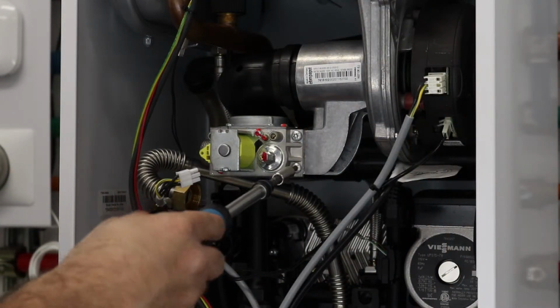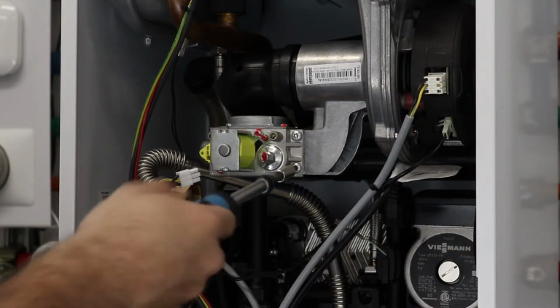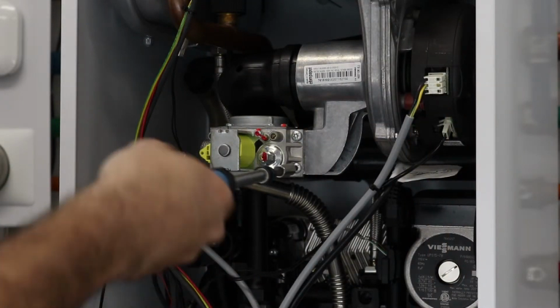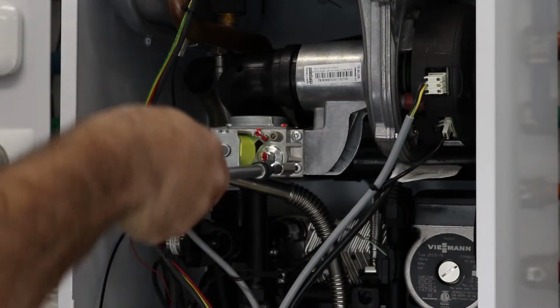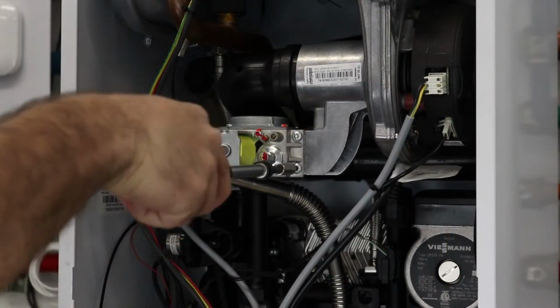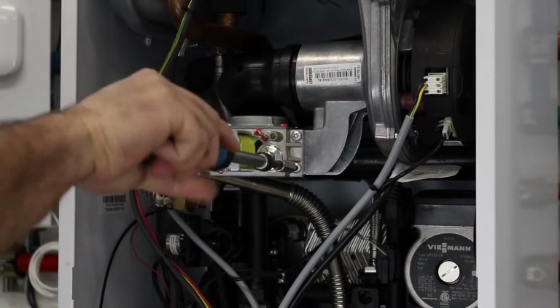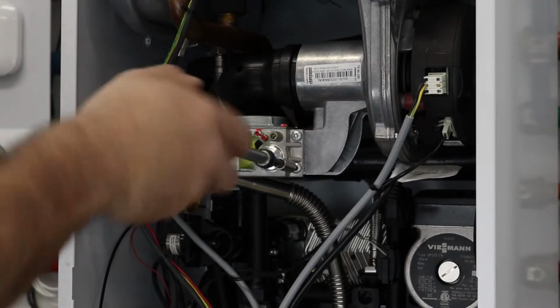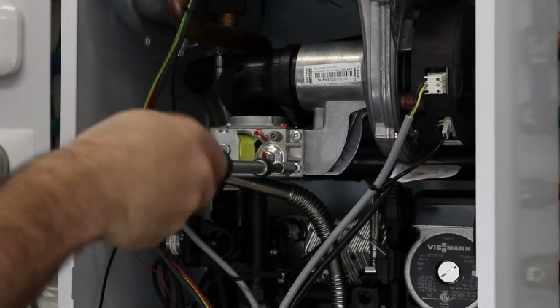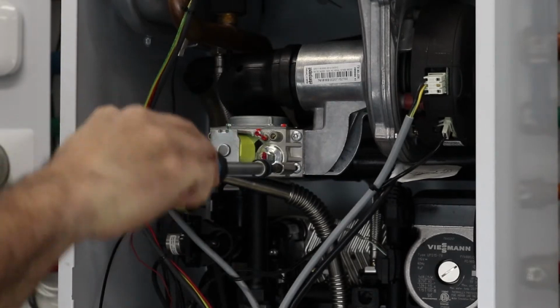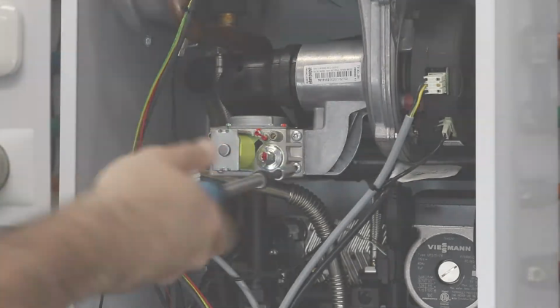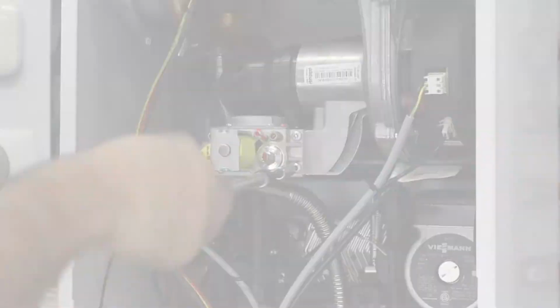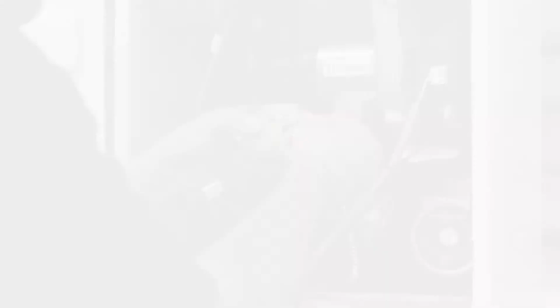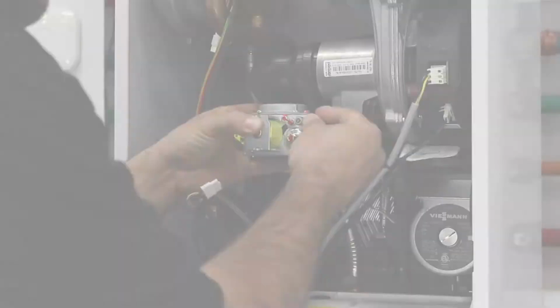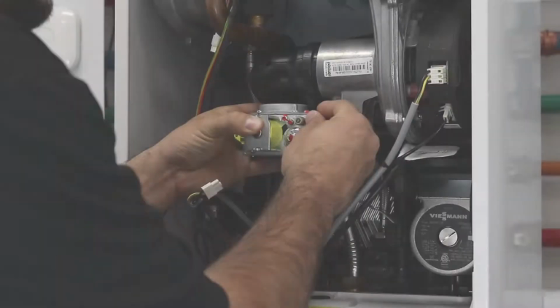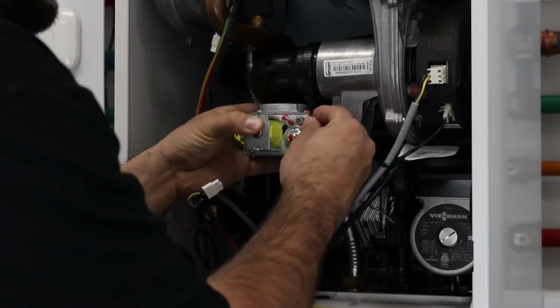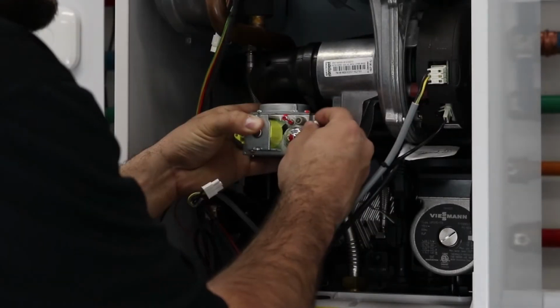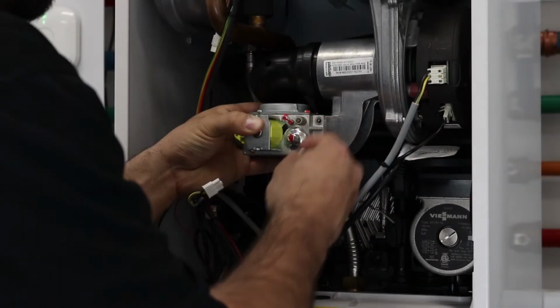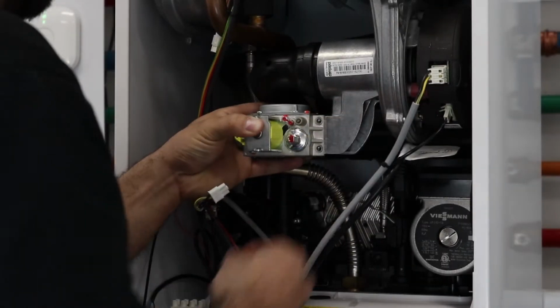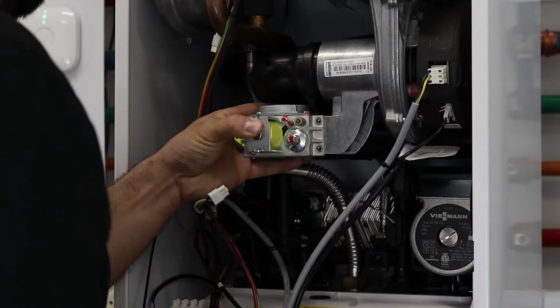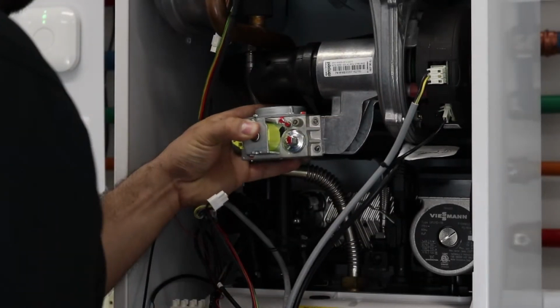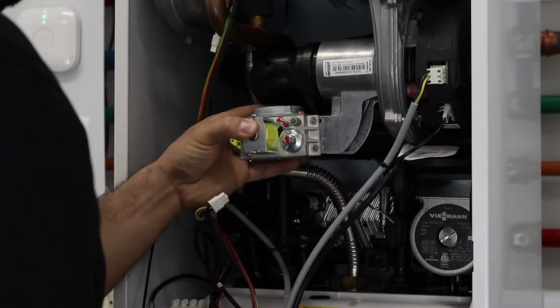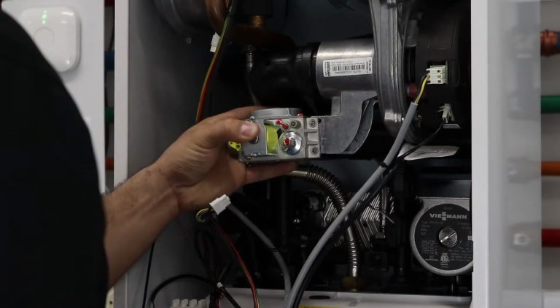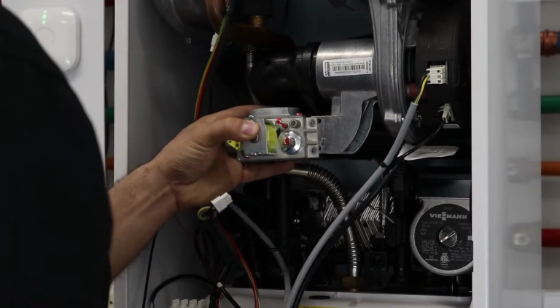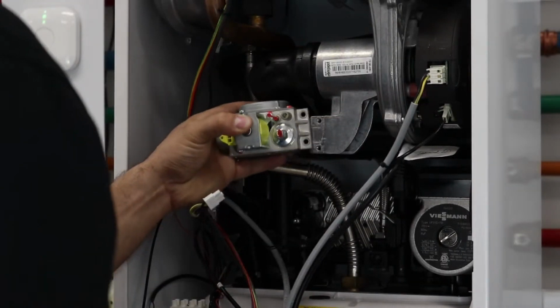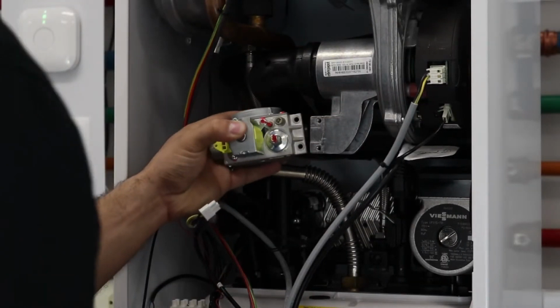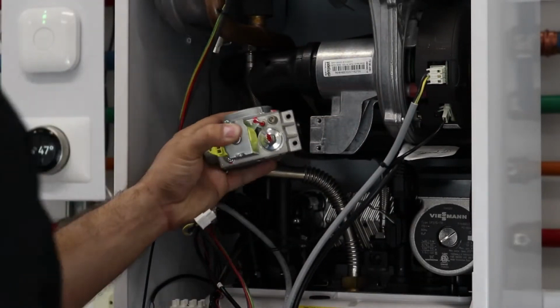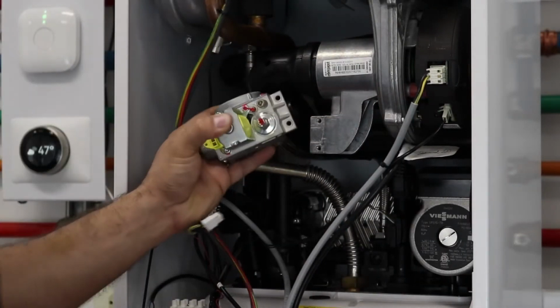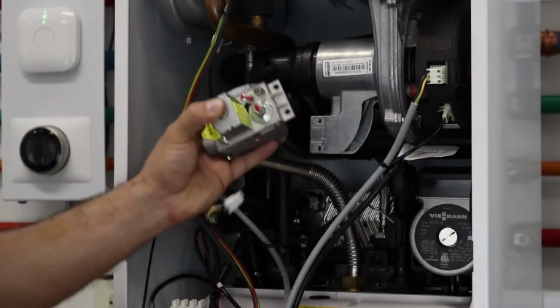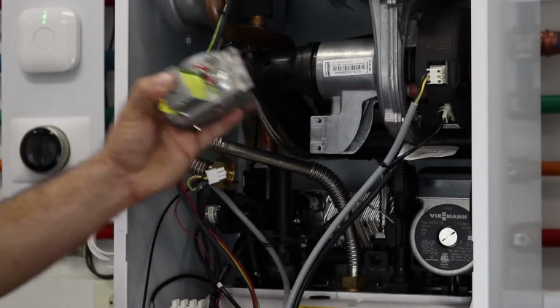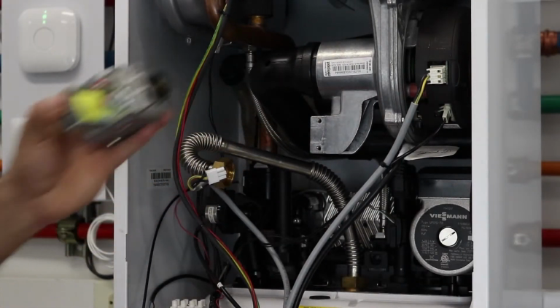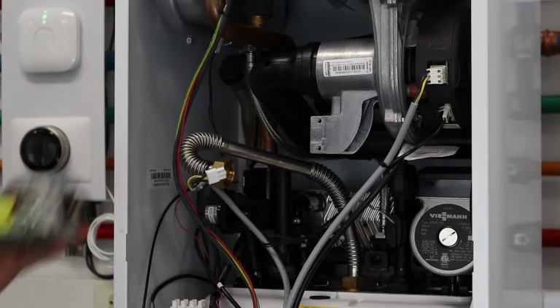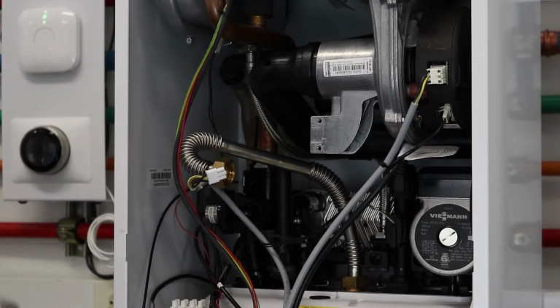Next, remove two Torx head screws retaining the gas valve to the radial fan.